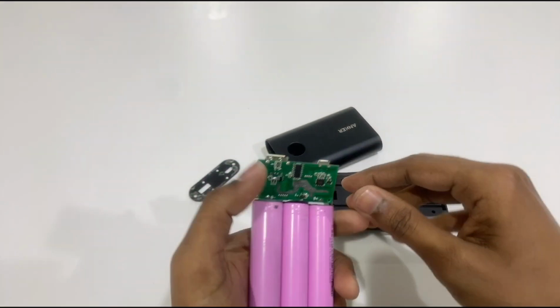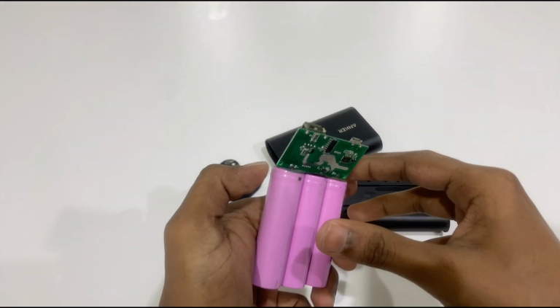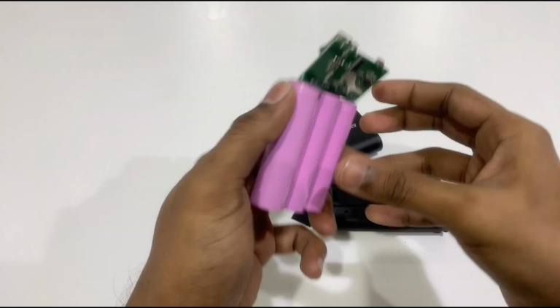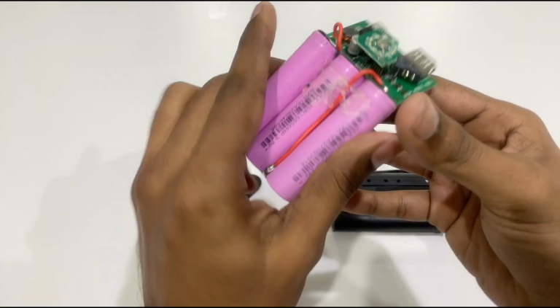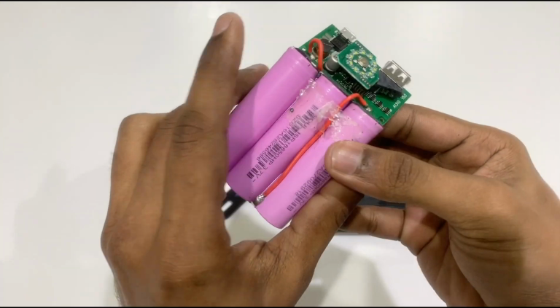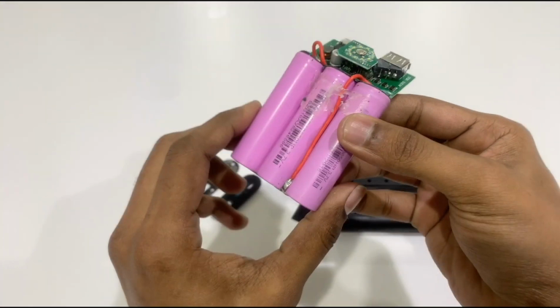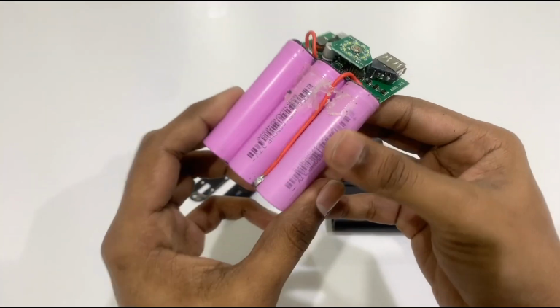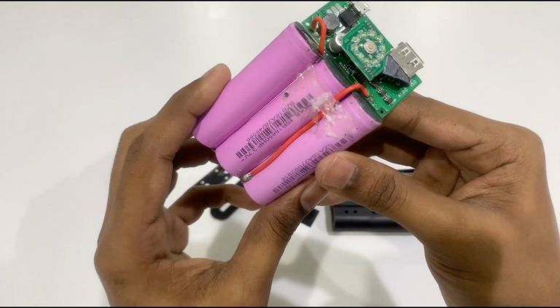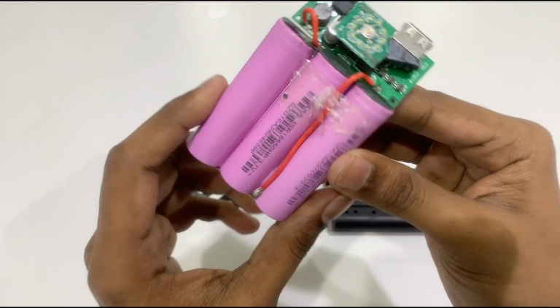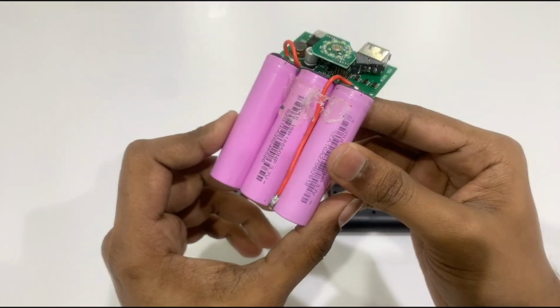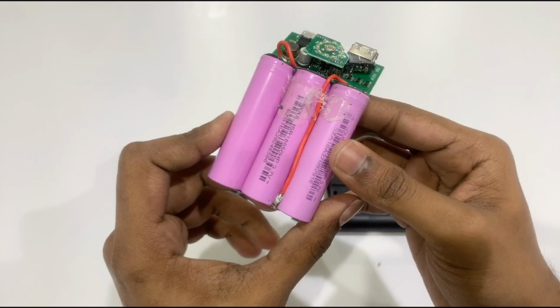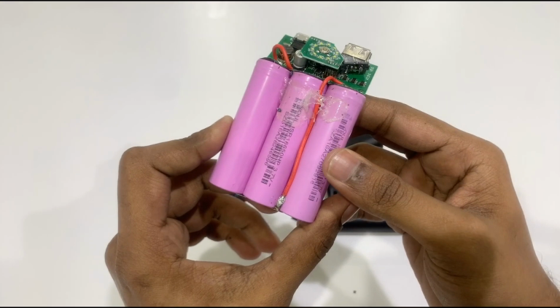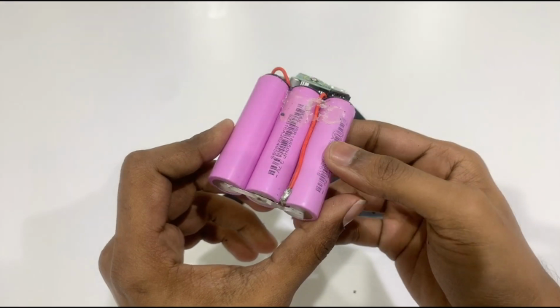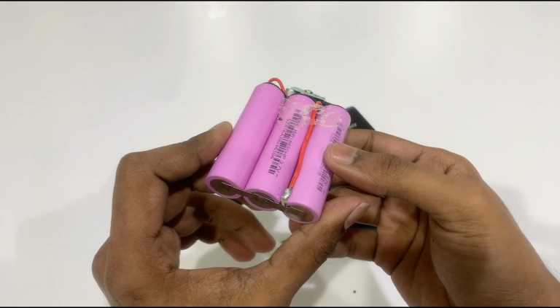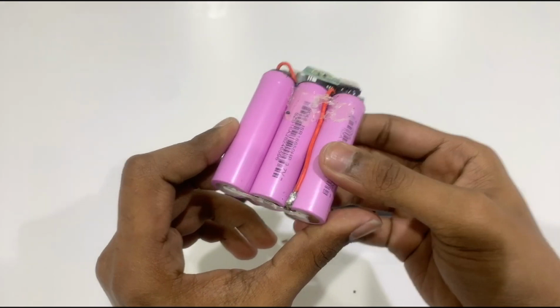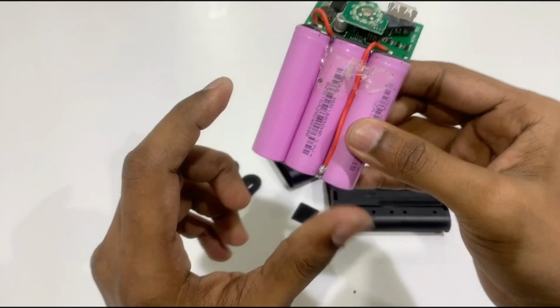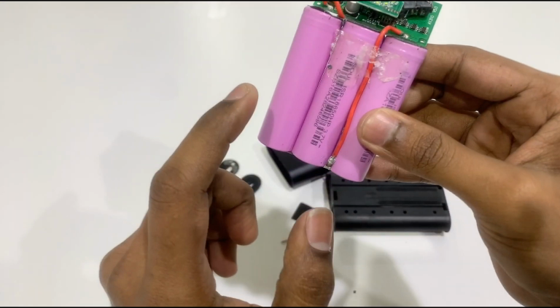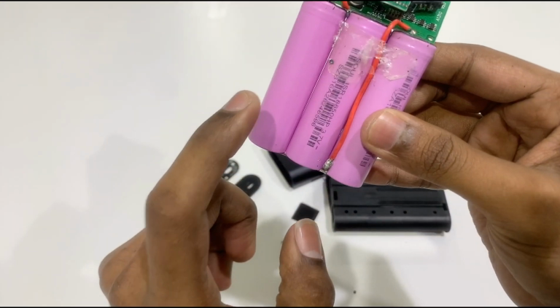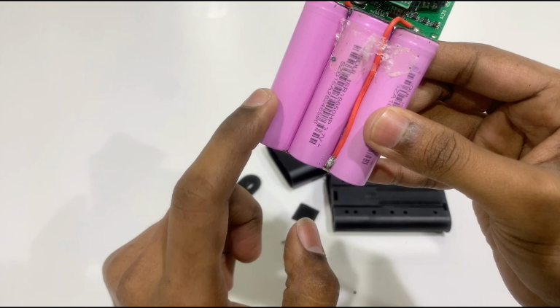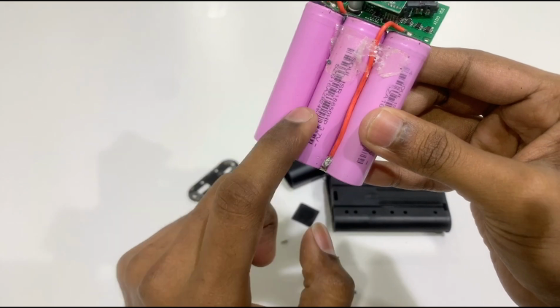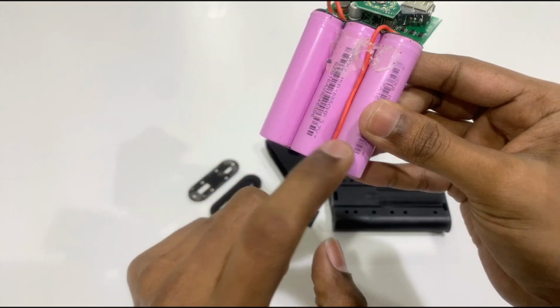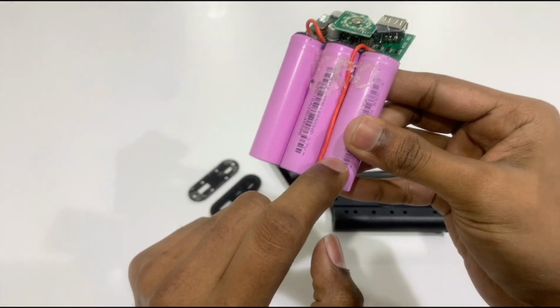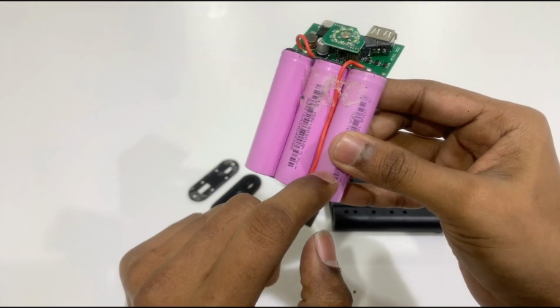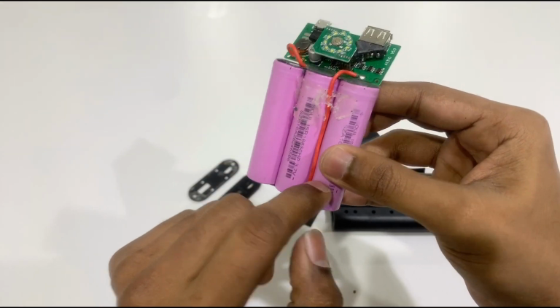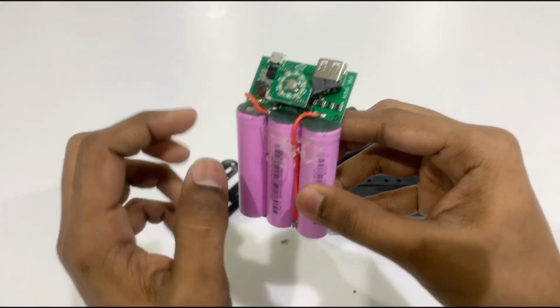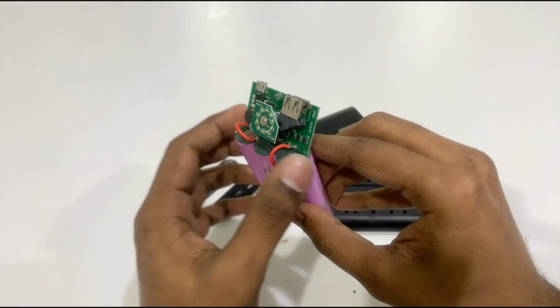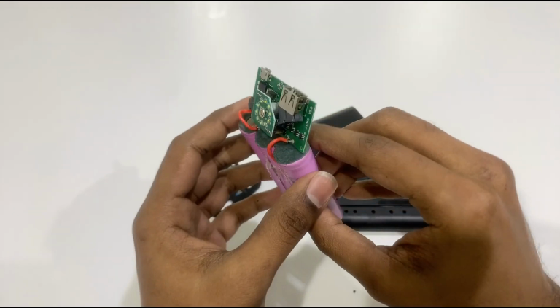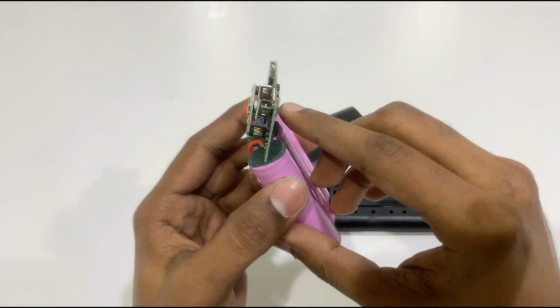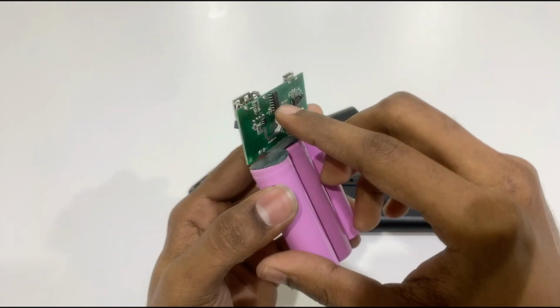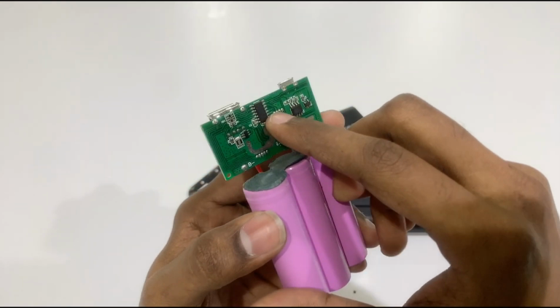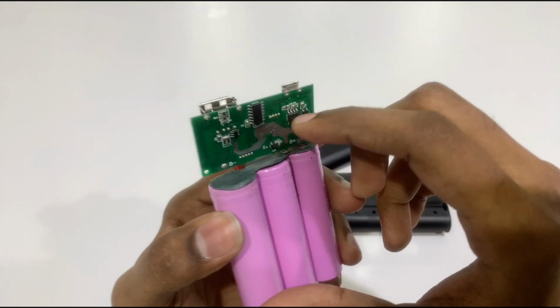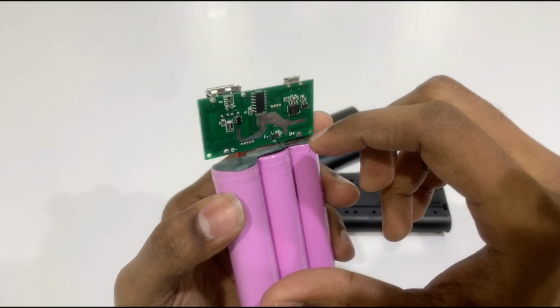Now this is our power bank. Here we have 3 batteries and a main board.